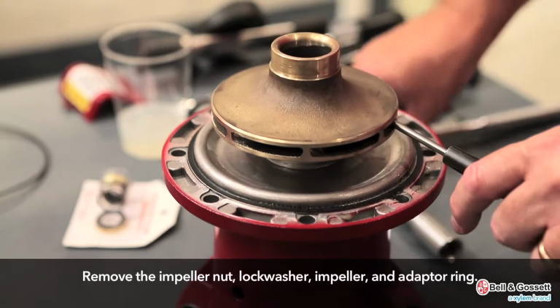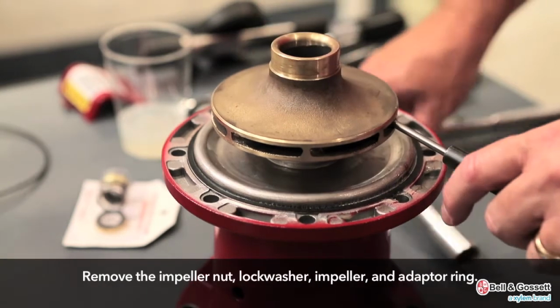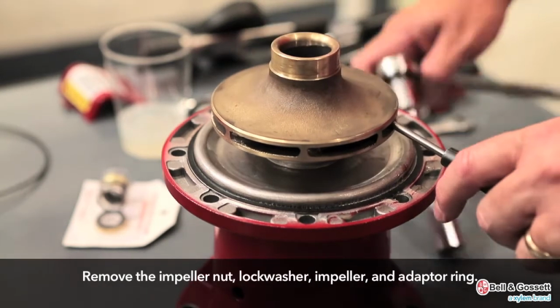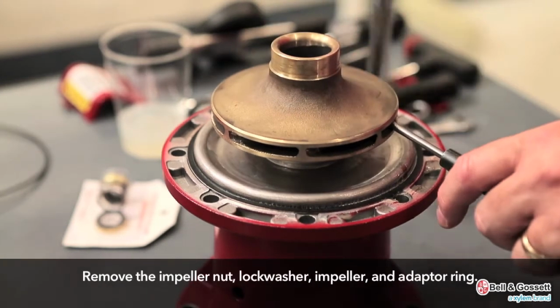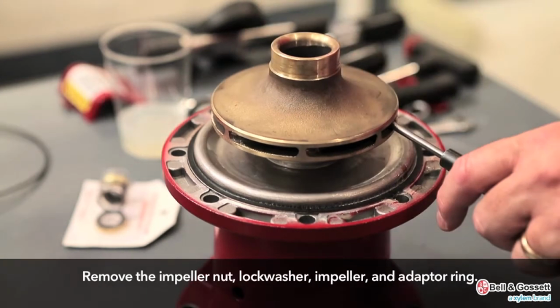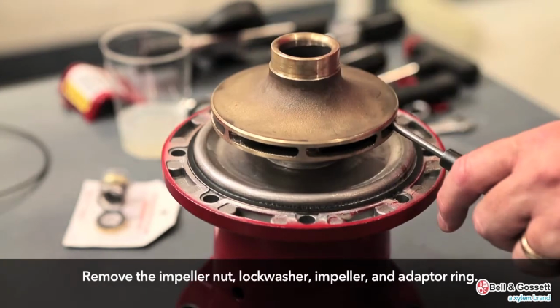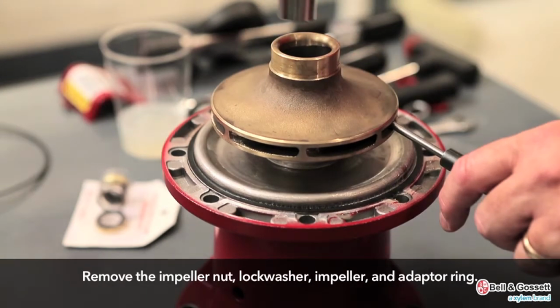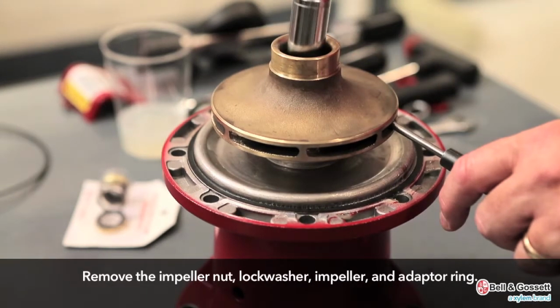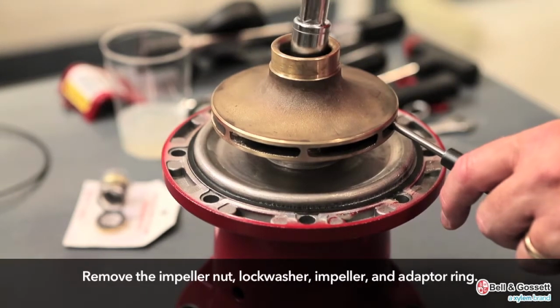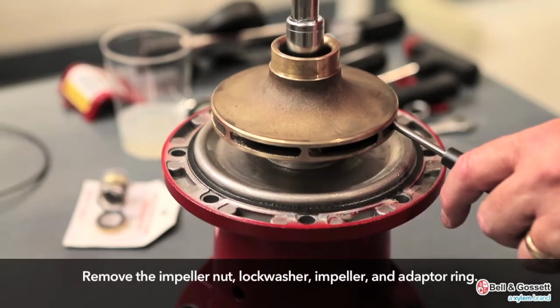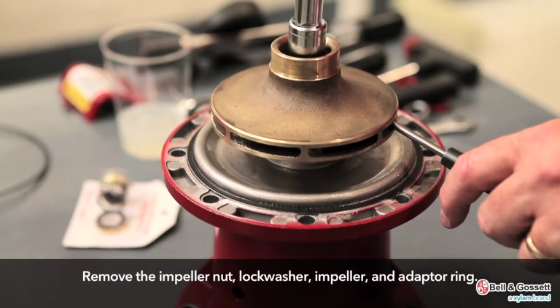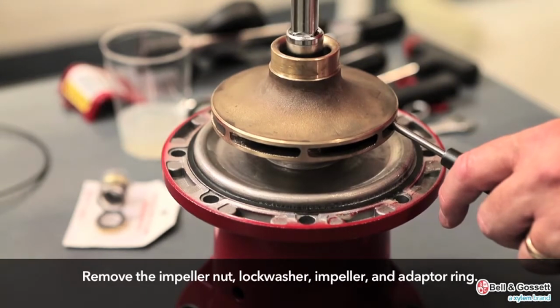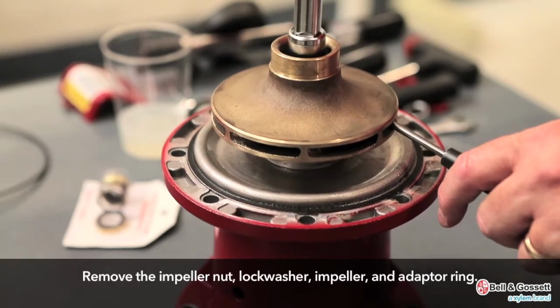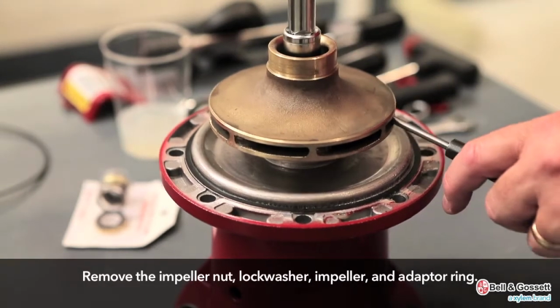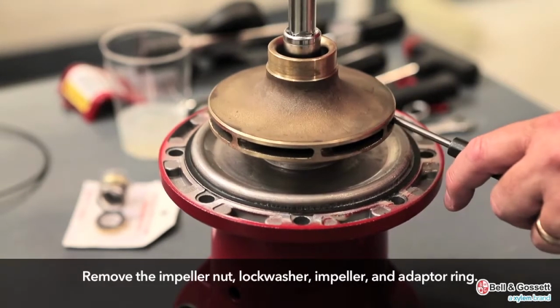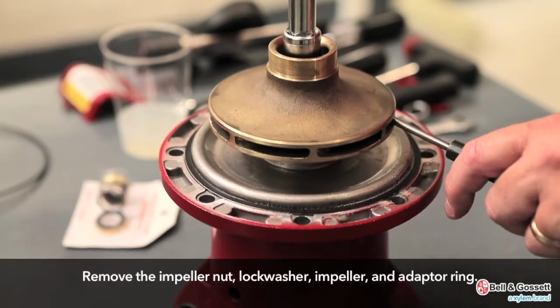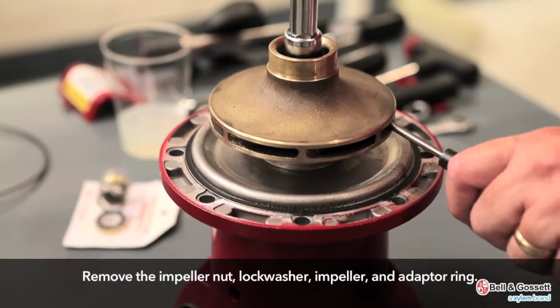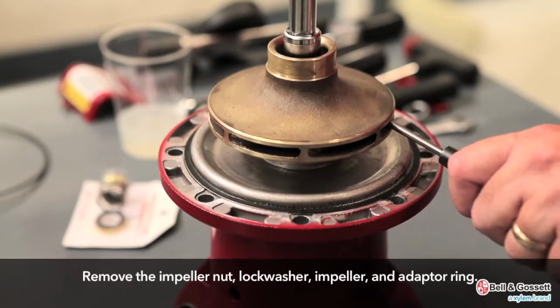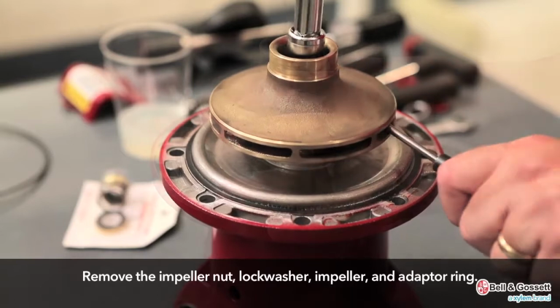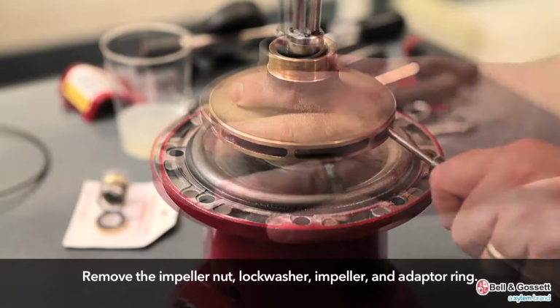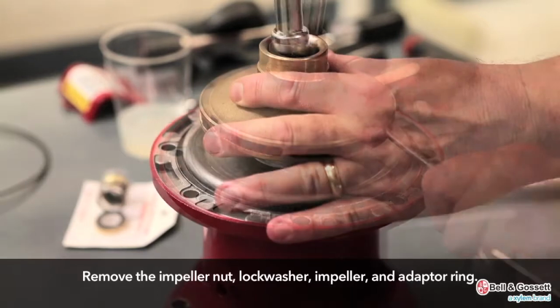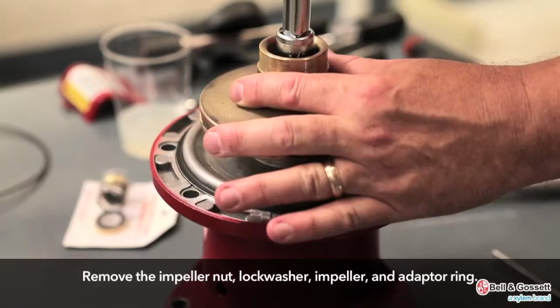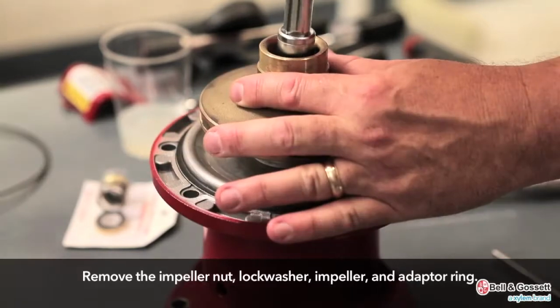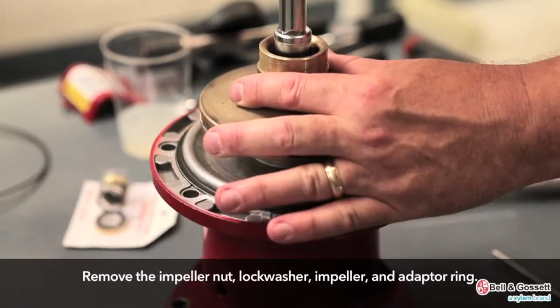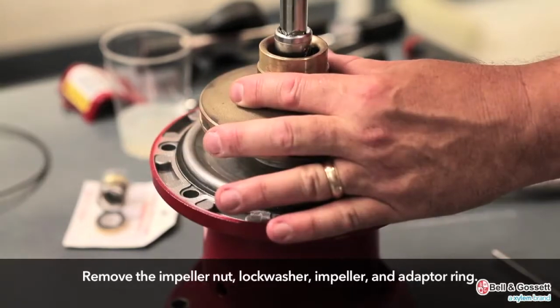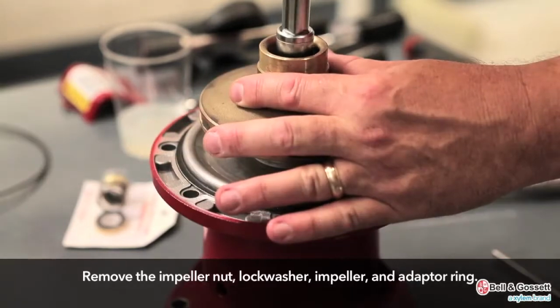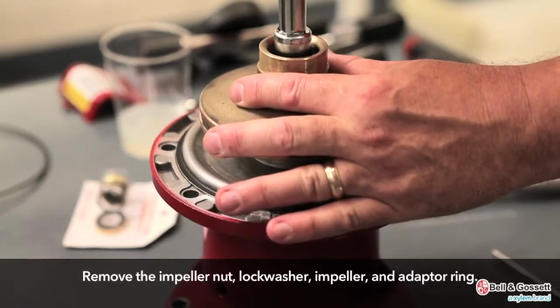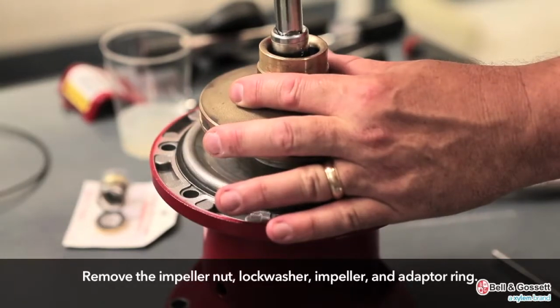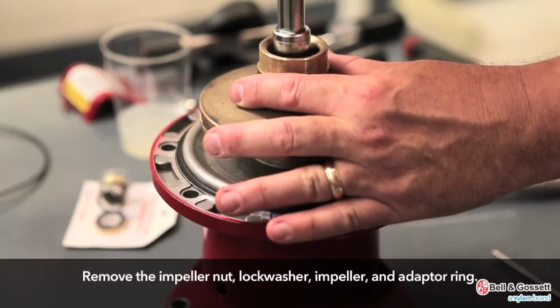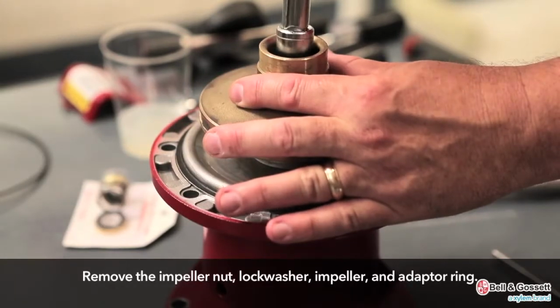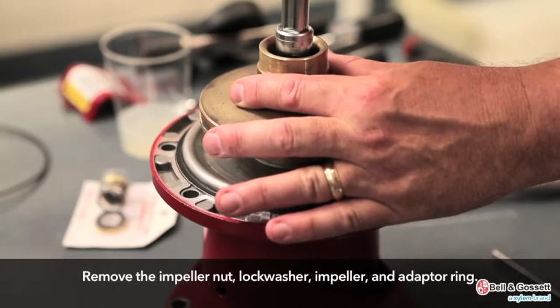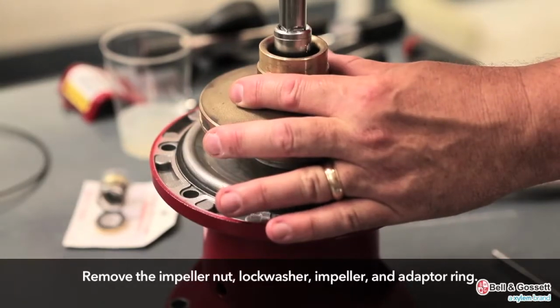Remove the impeller nut, lock washer, impeller, and adapter ring.